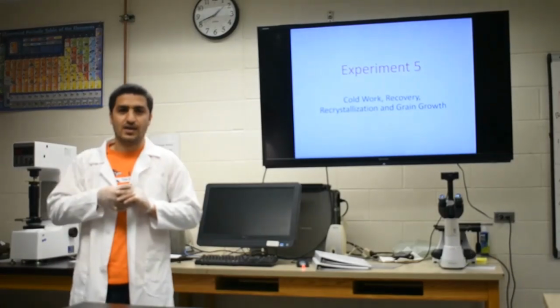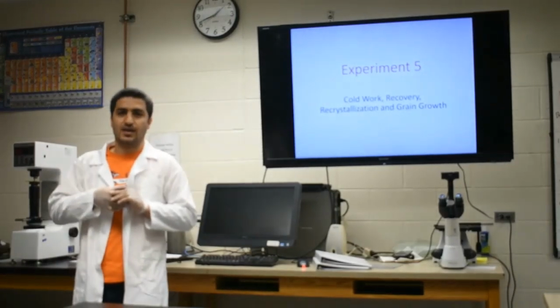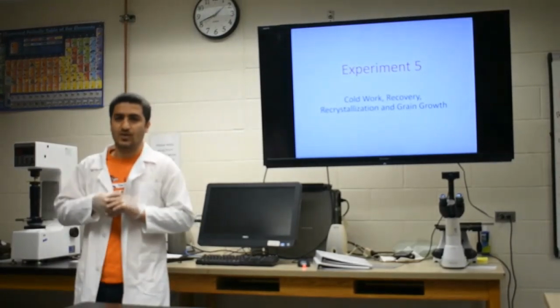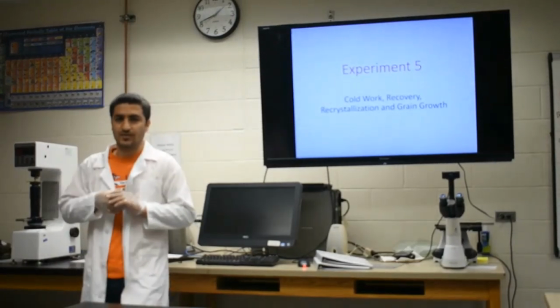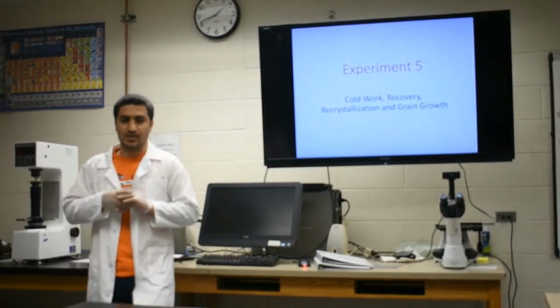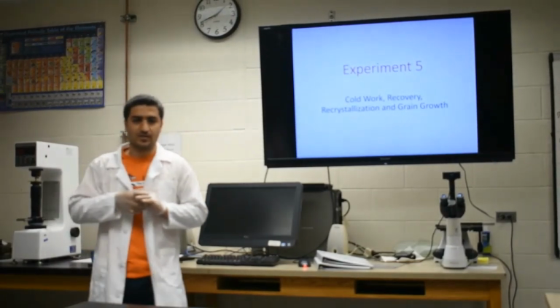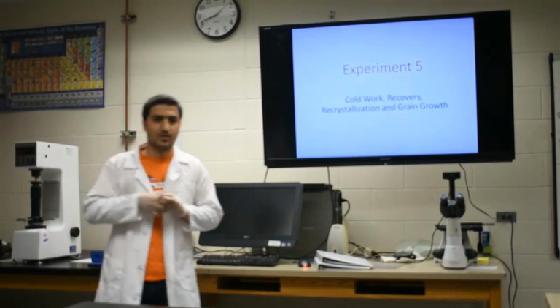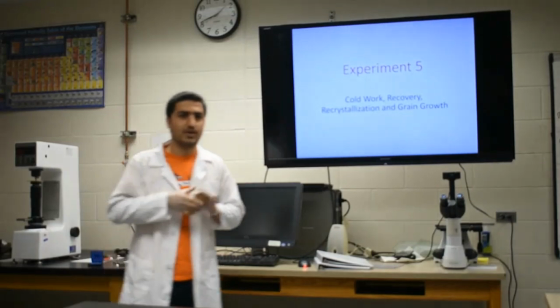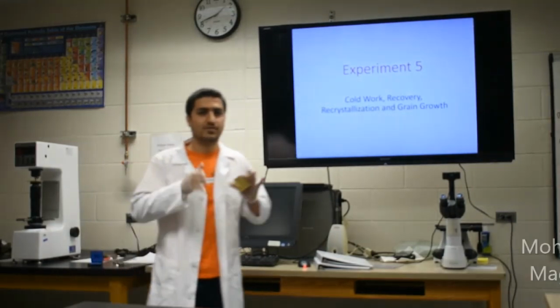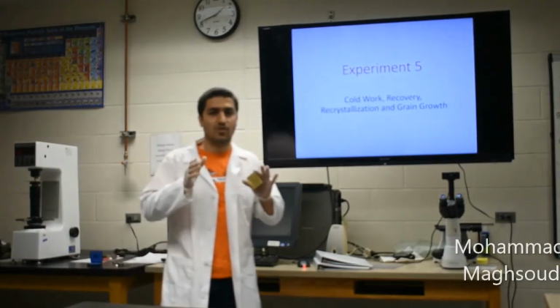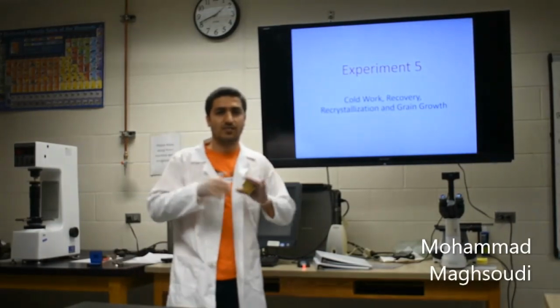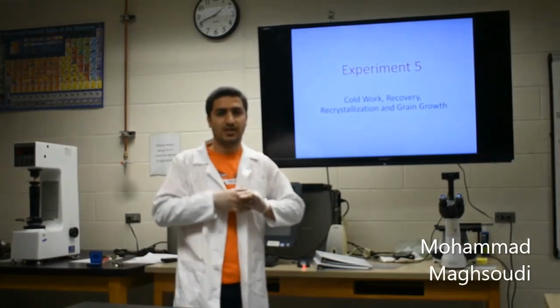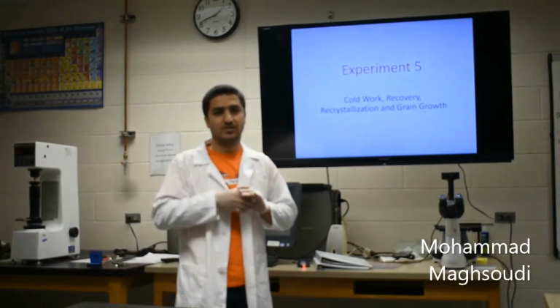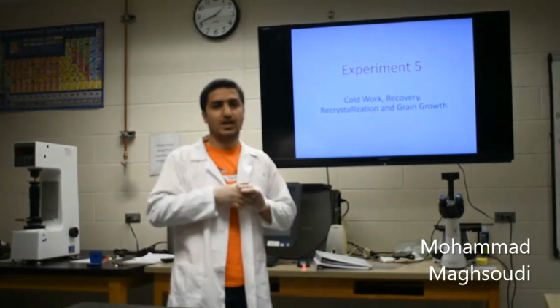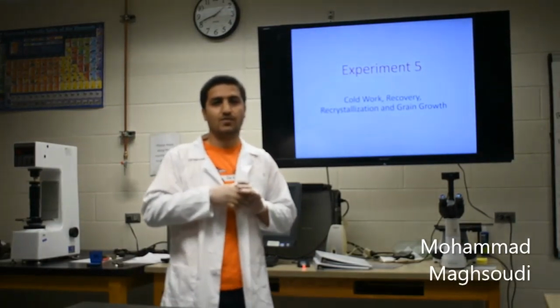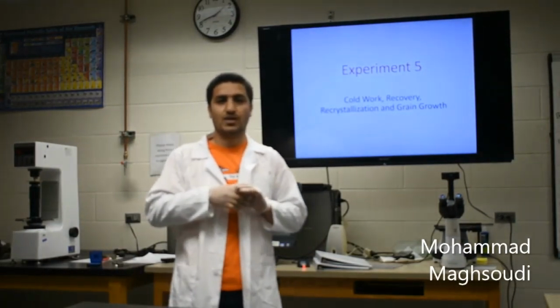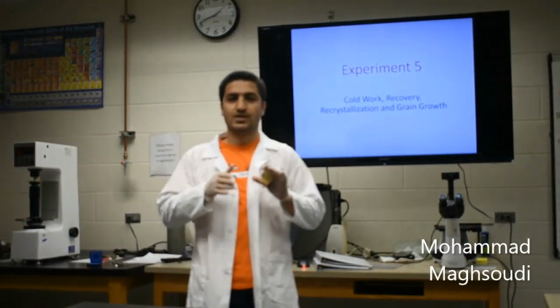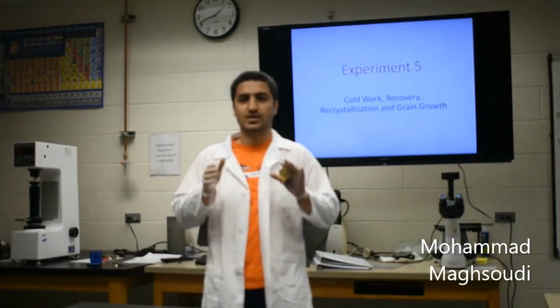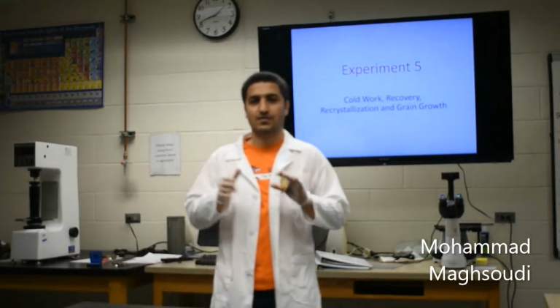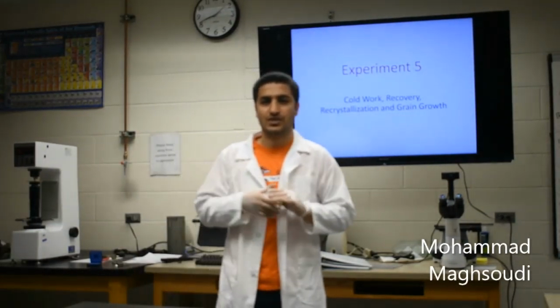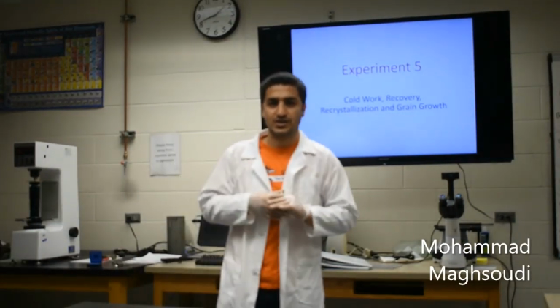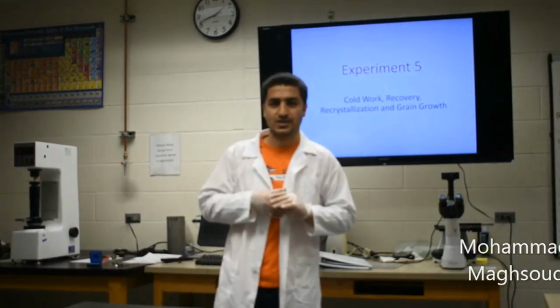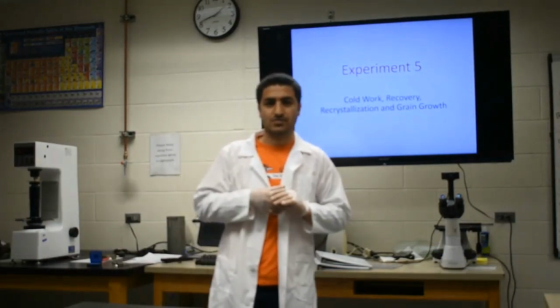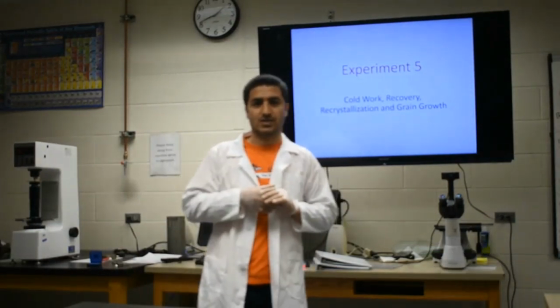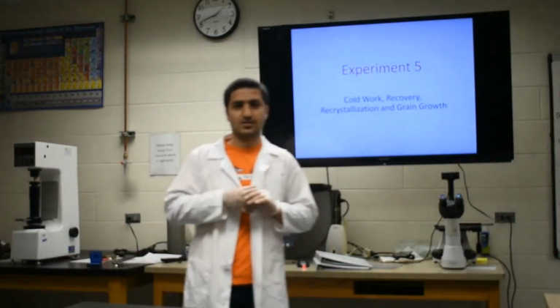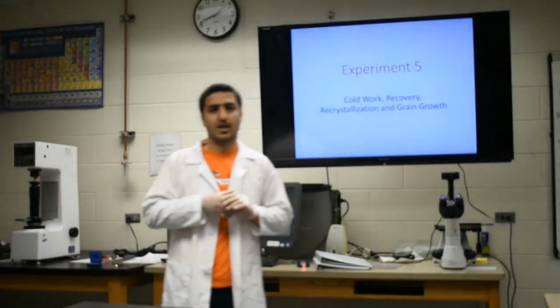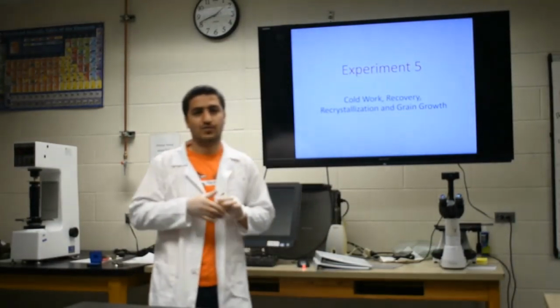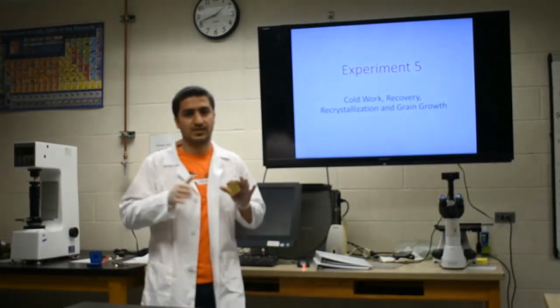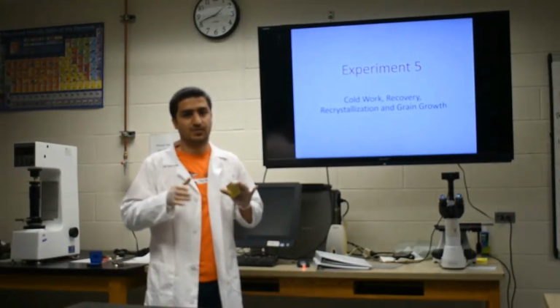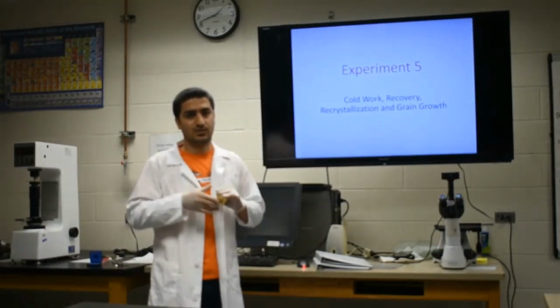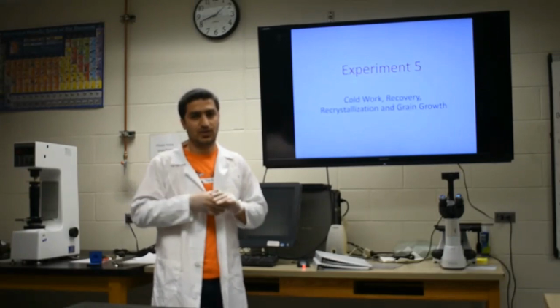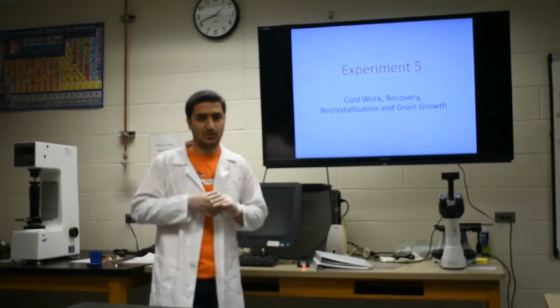Hello everyone. My name is Mohamed Makhsoudi and I'm one of the TAs for the Engineering Materials Lab for Spring 2020.